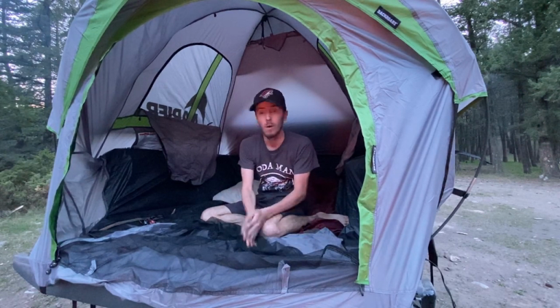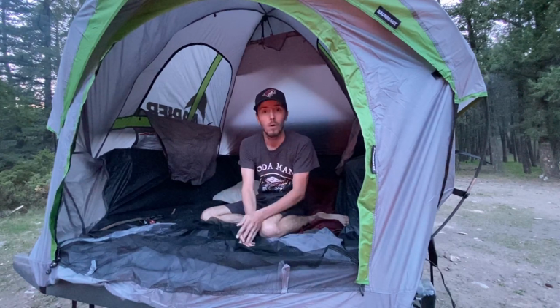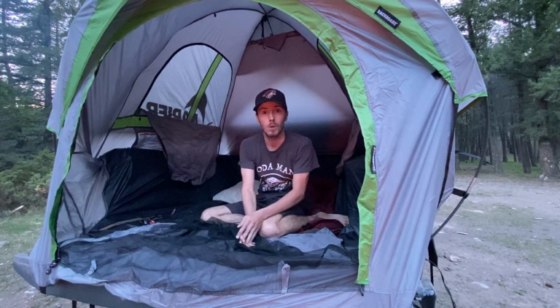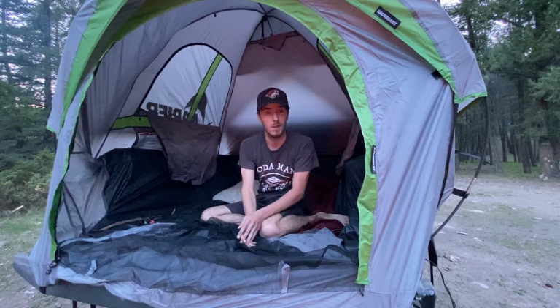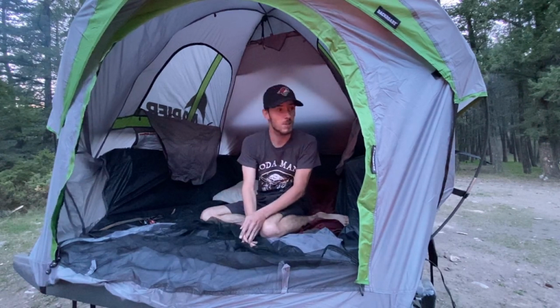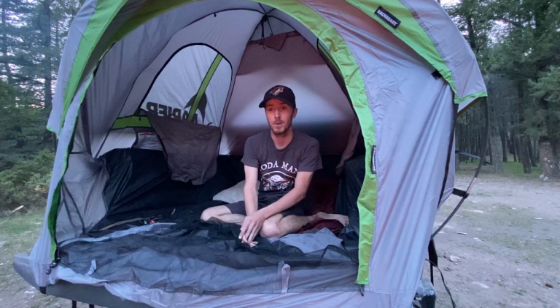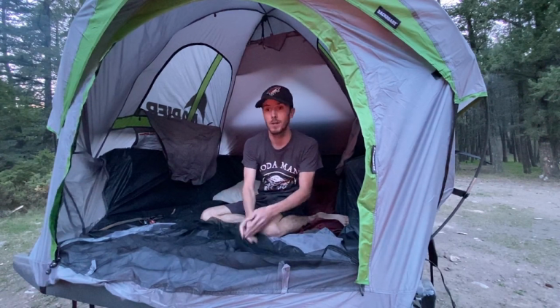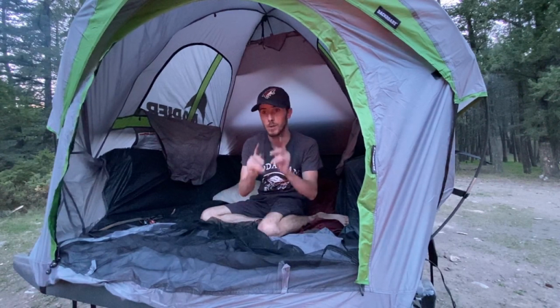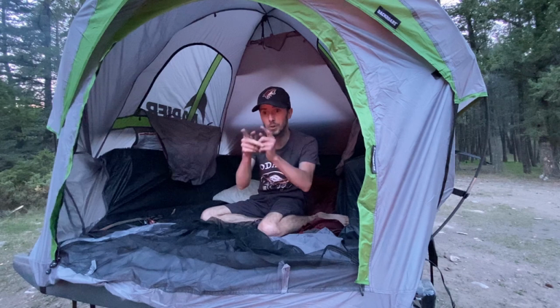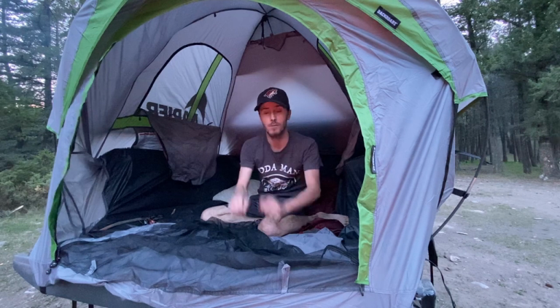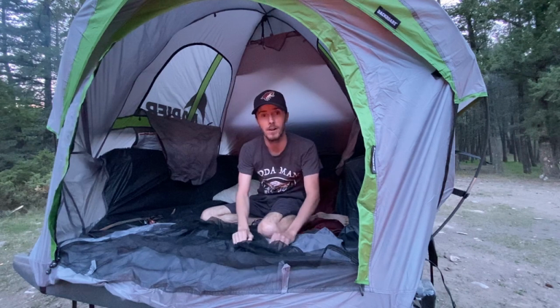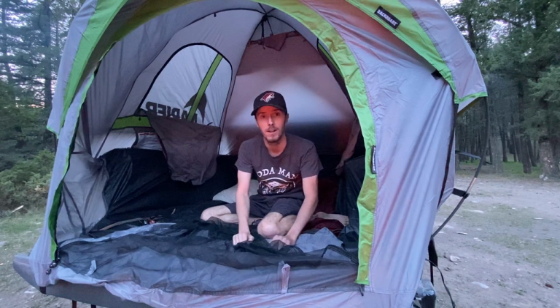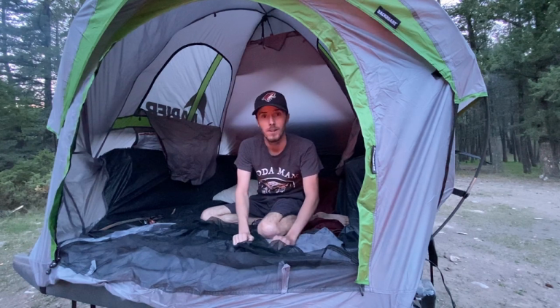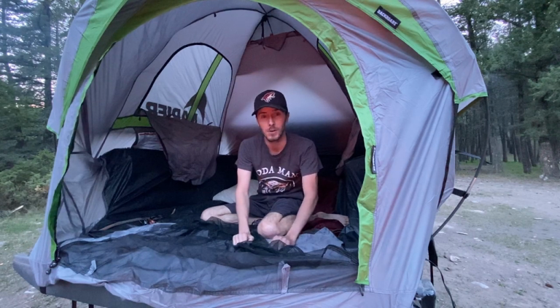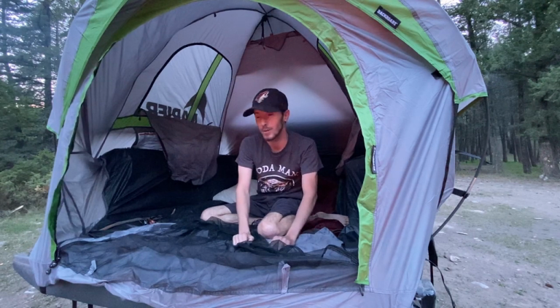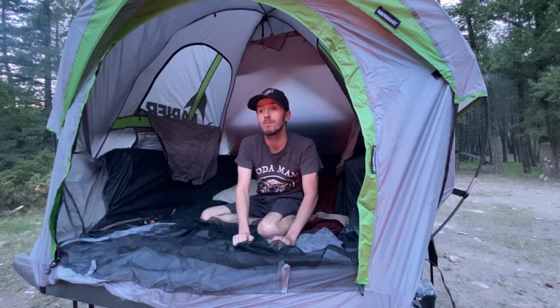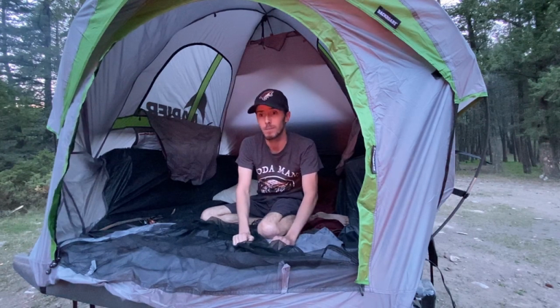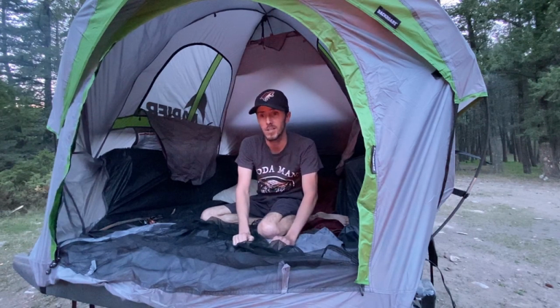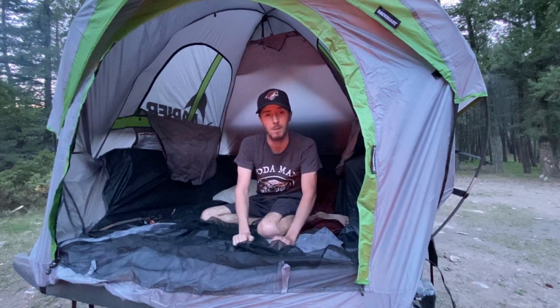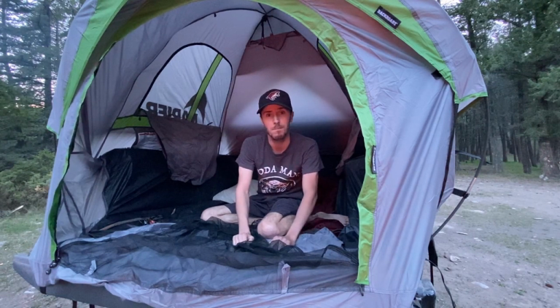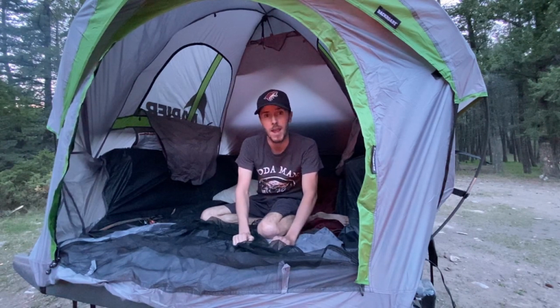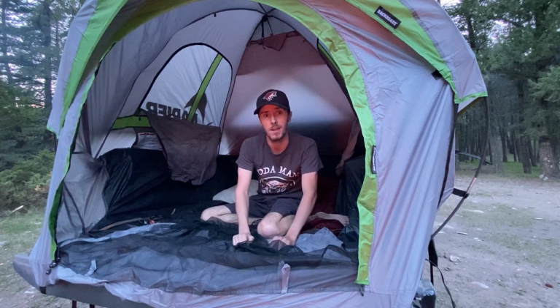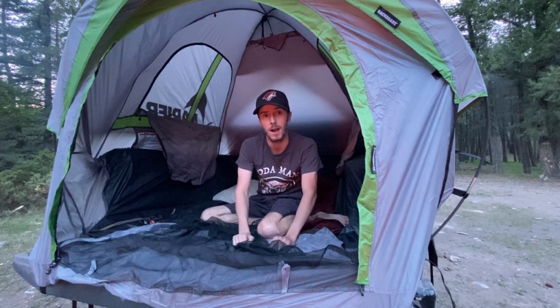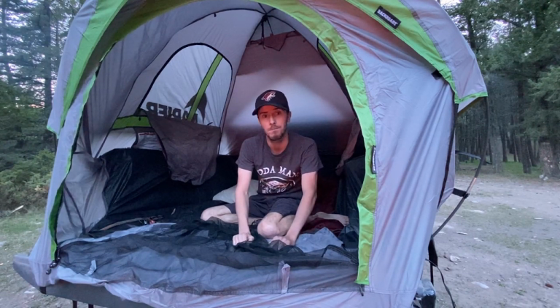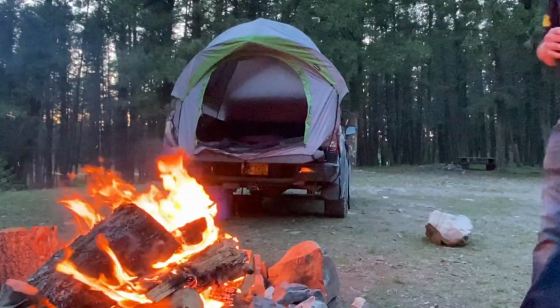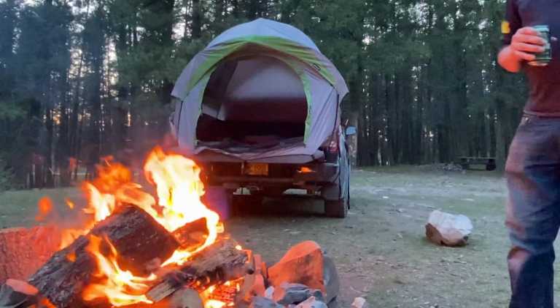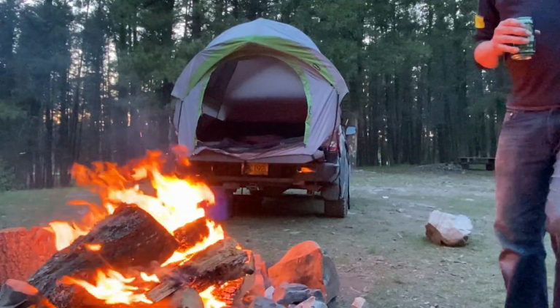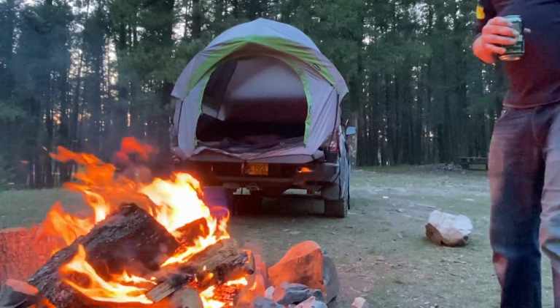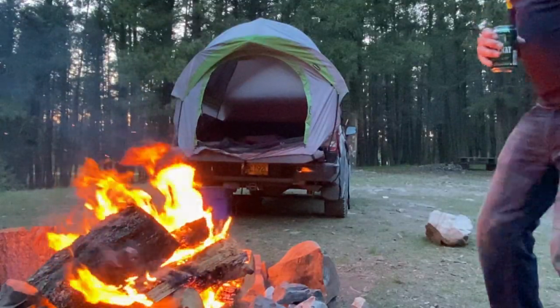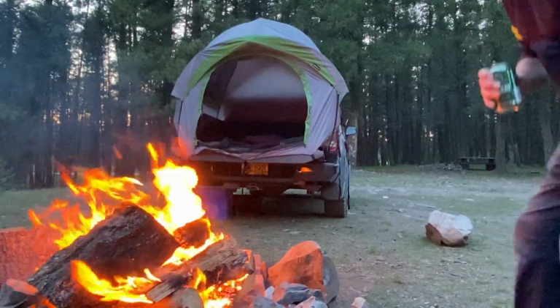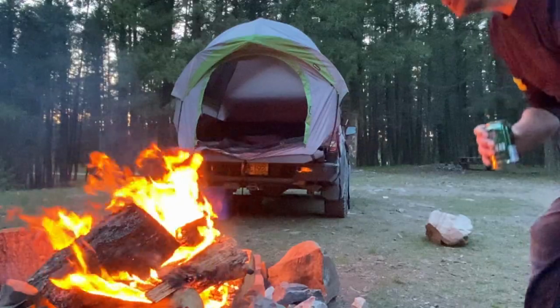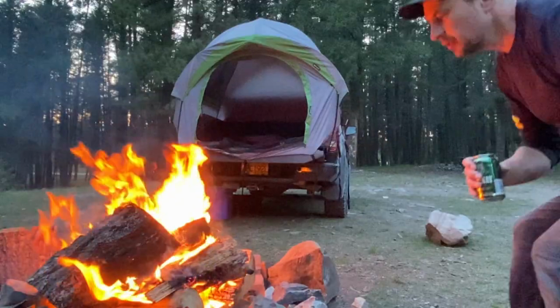So we're going to zip this up and enjoy the fire that Mark's kids made. I'll update you in the morning.